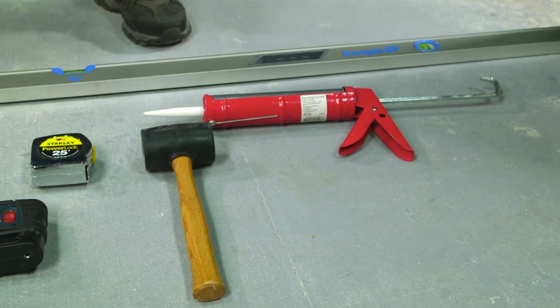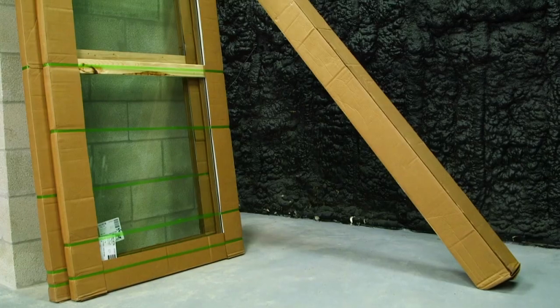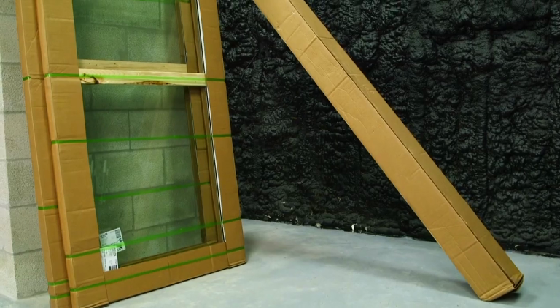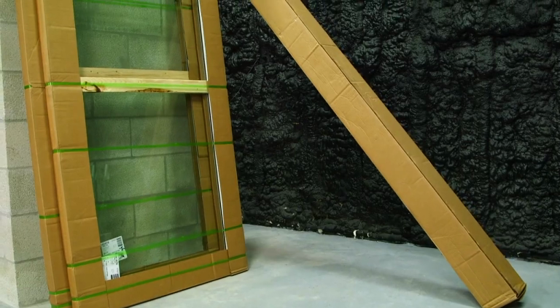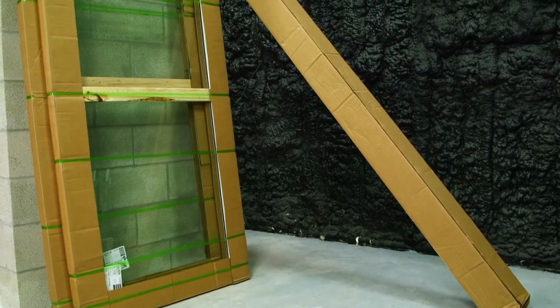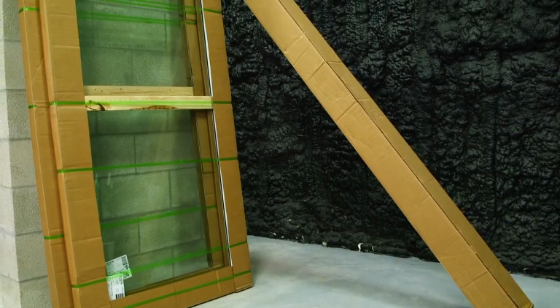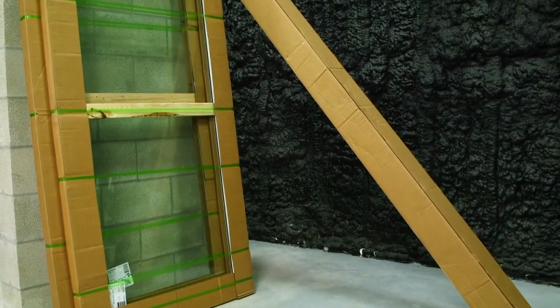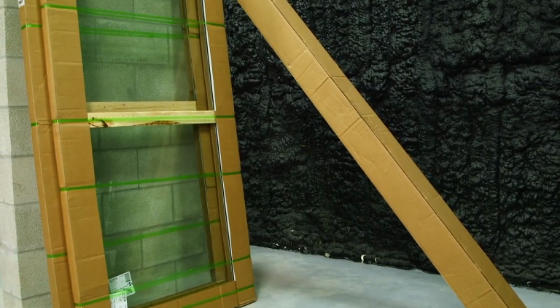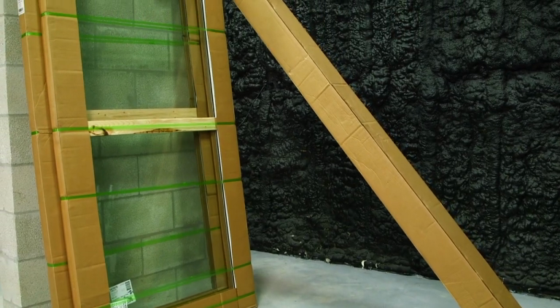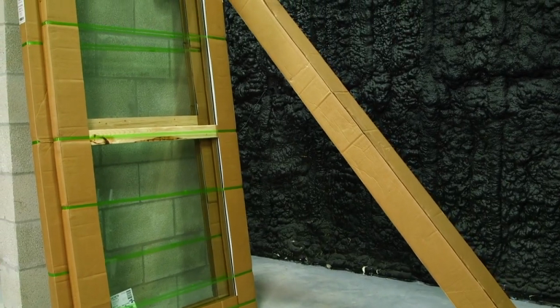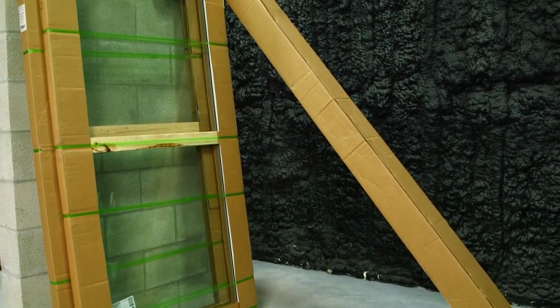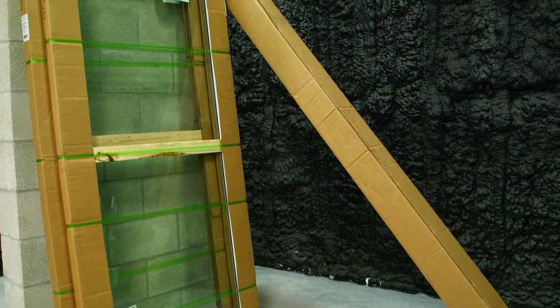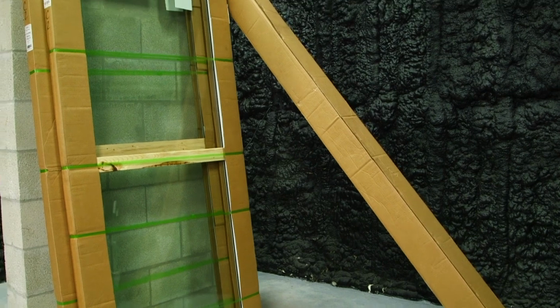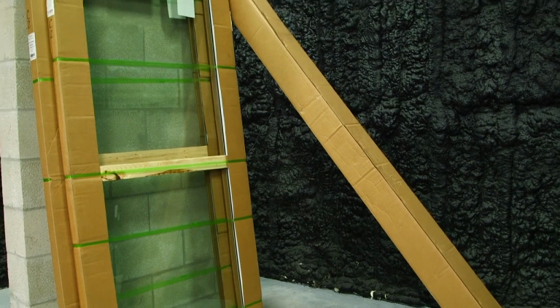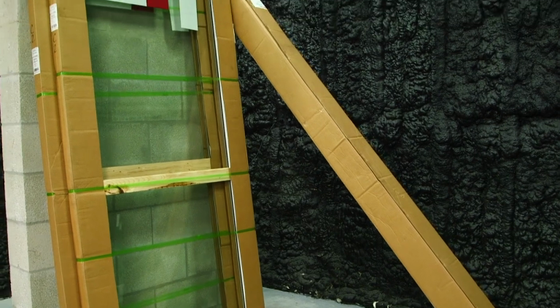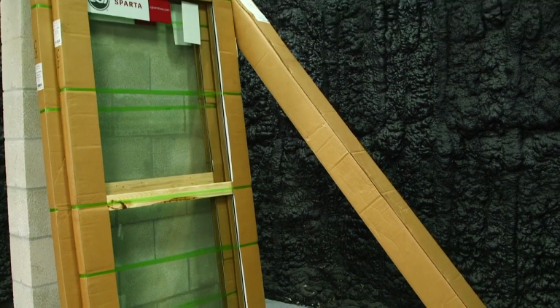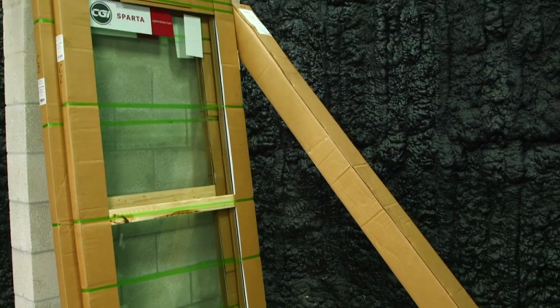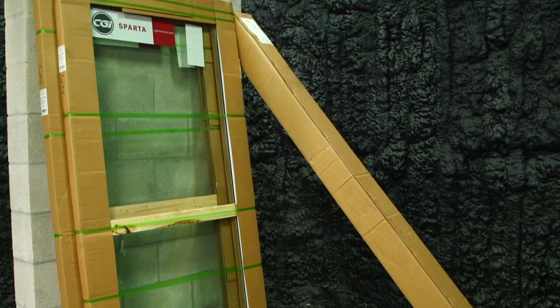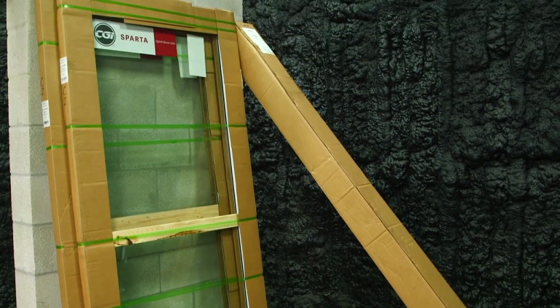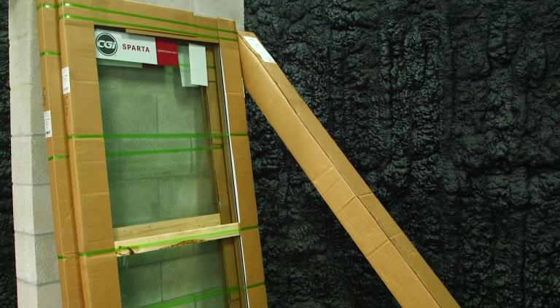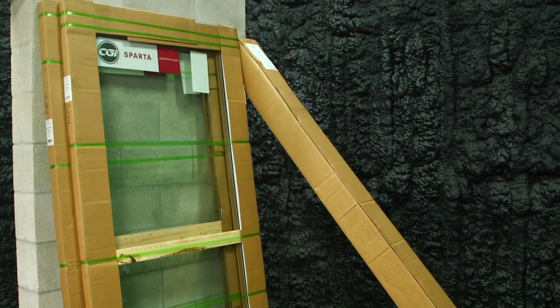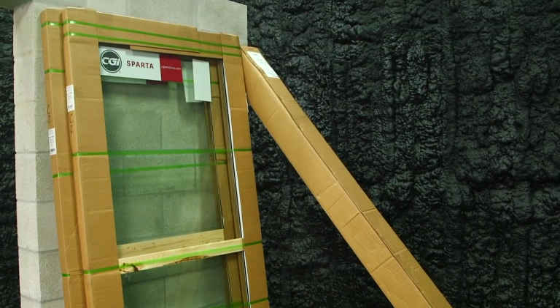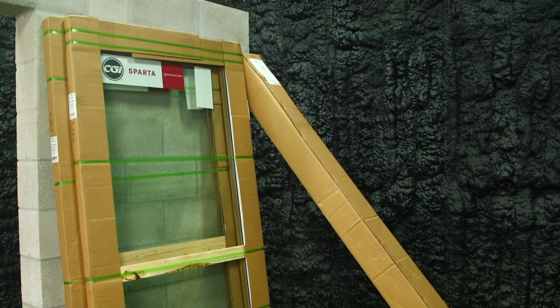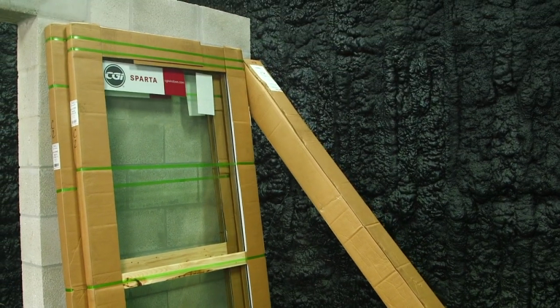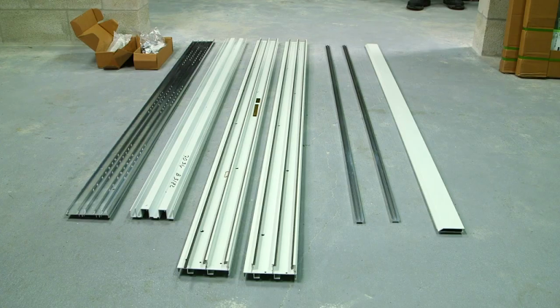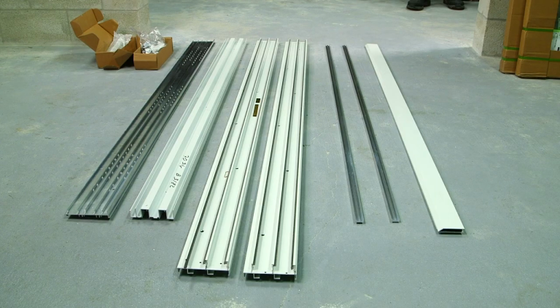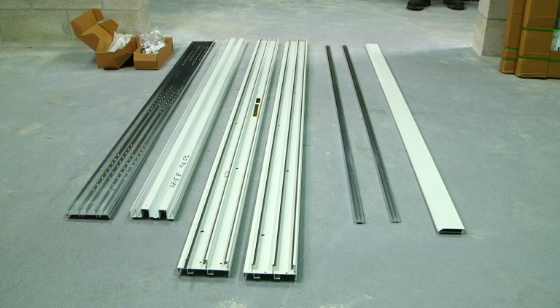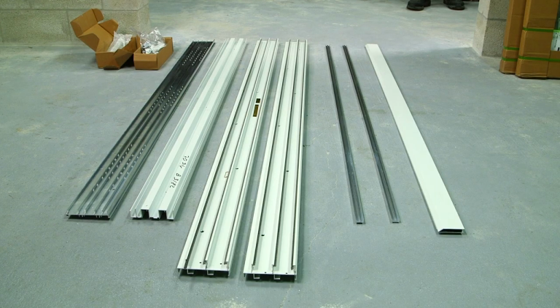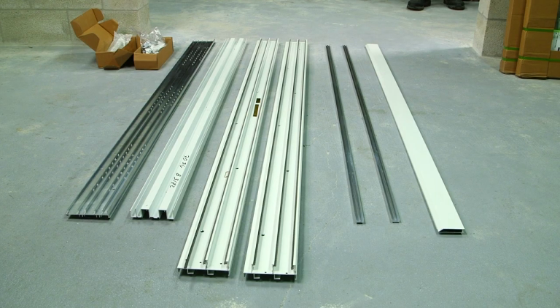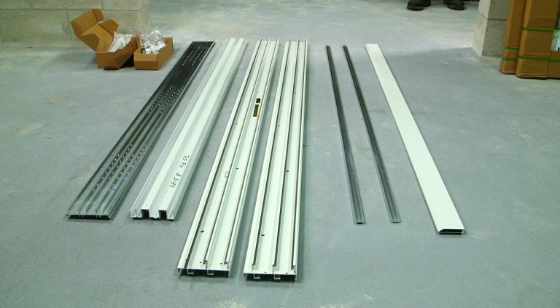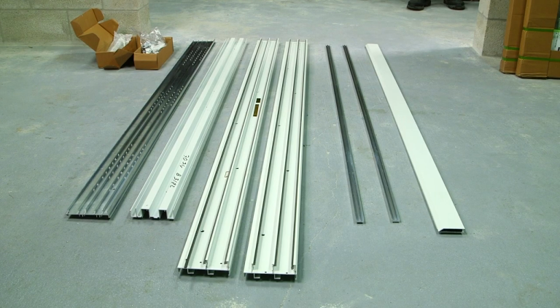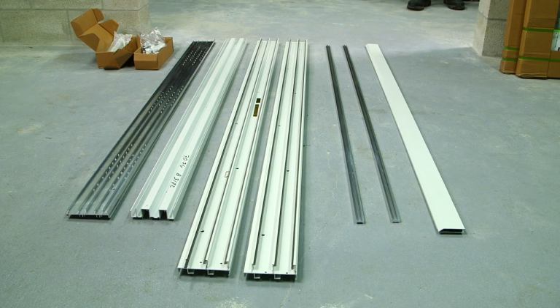Here are the two slabs and frame. It is an XX standard configuration. Here are all the components laid out.